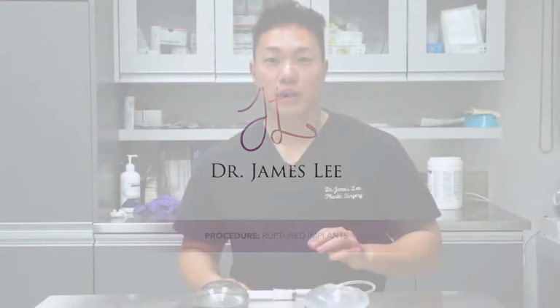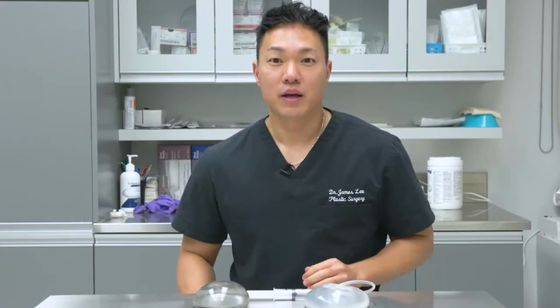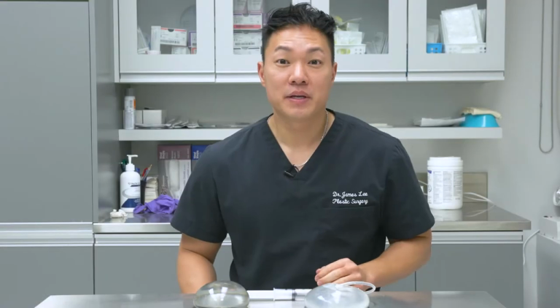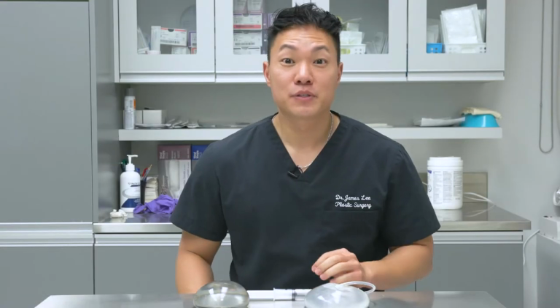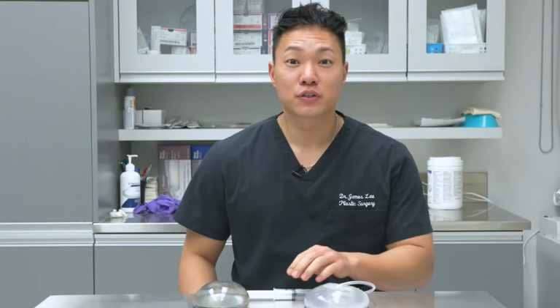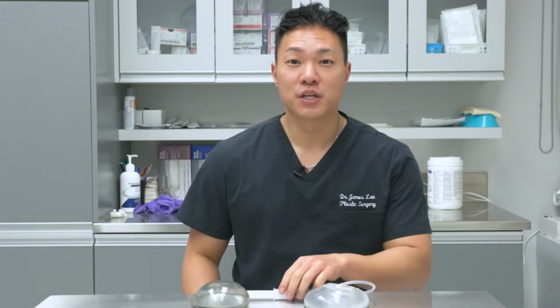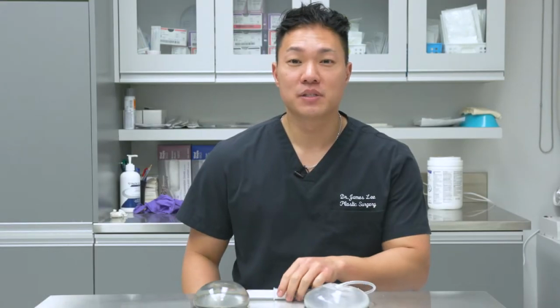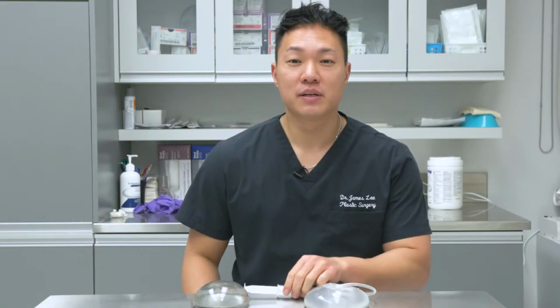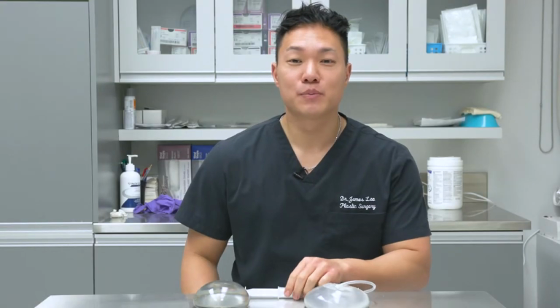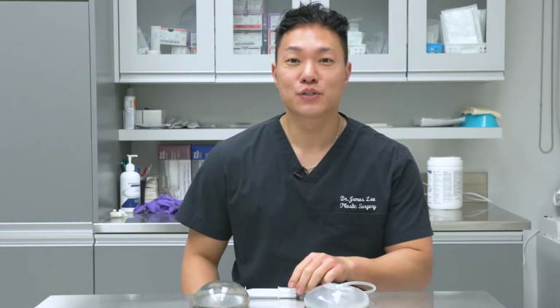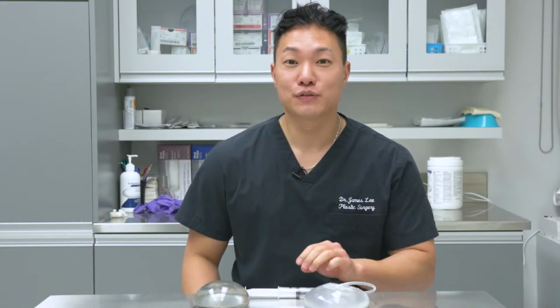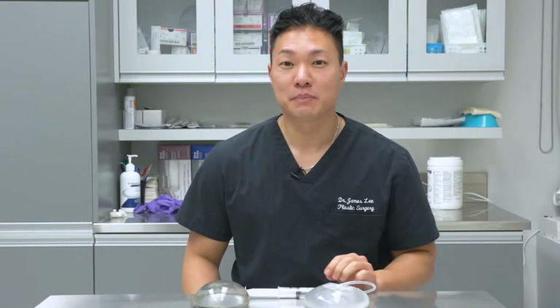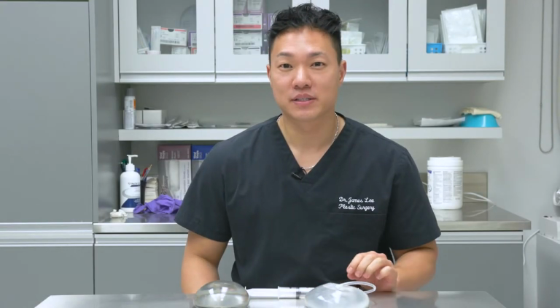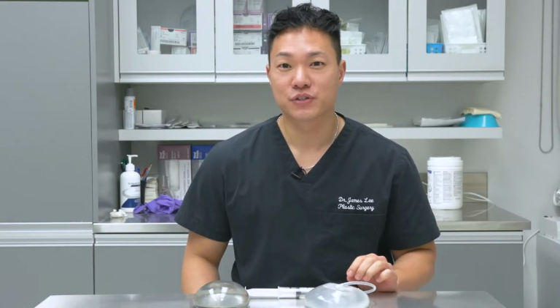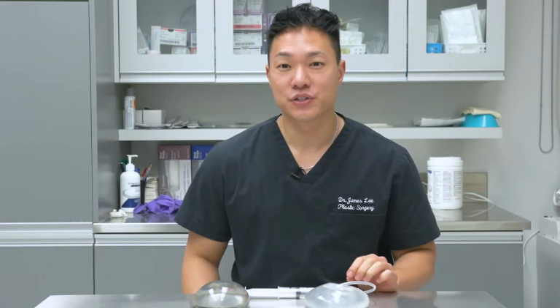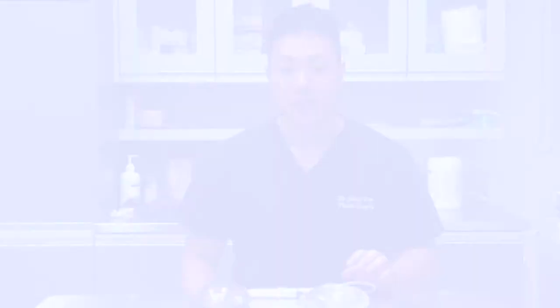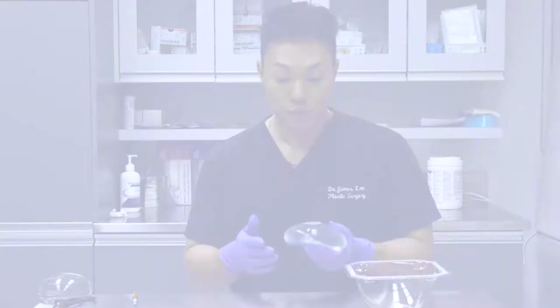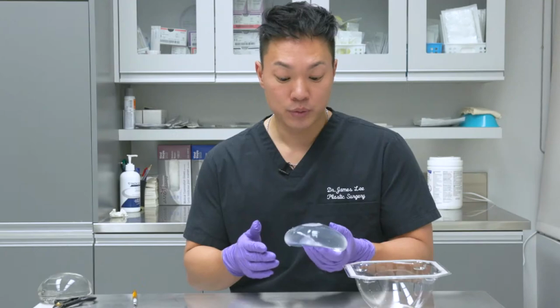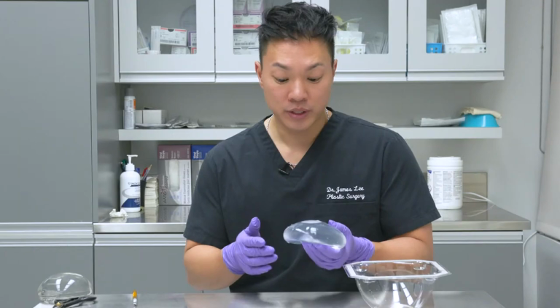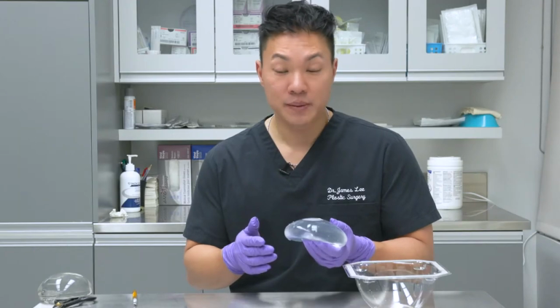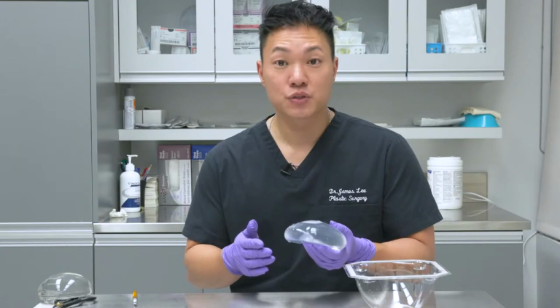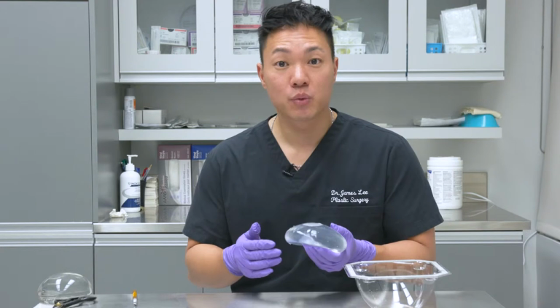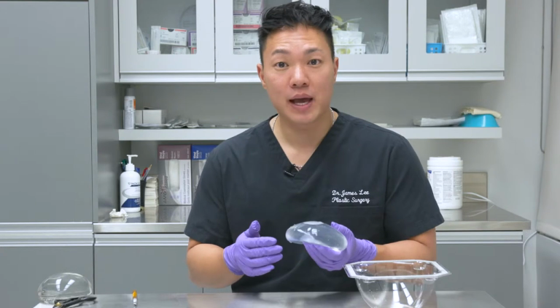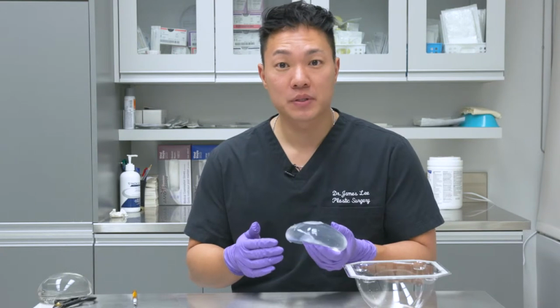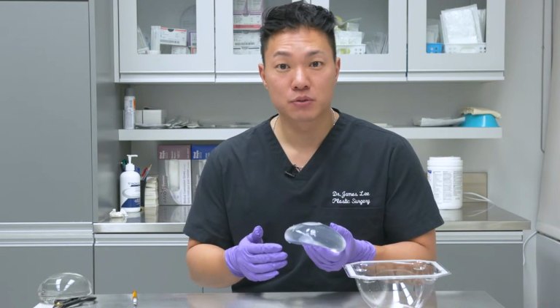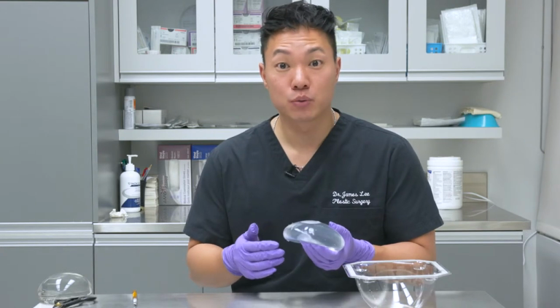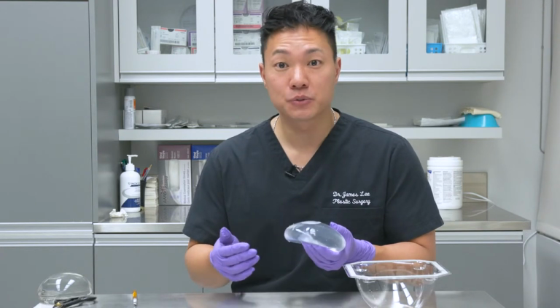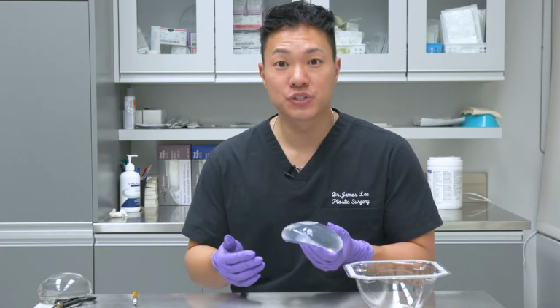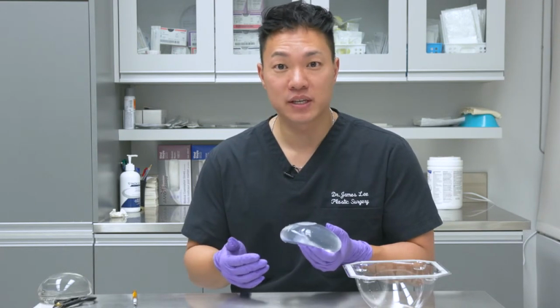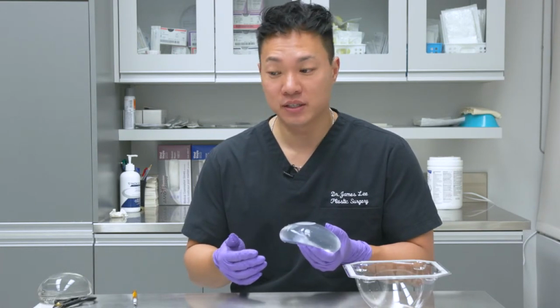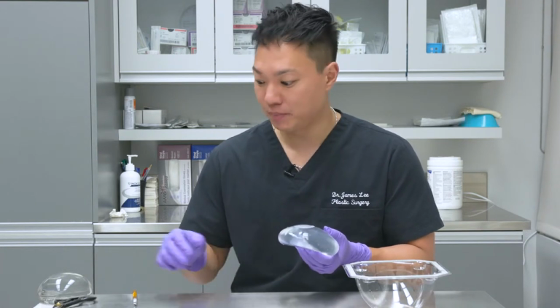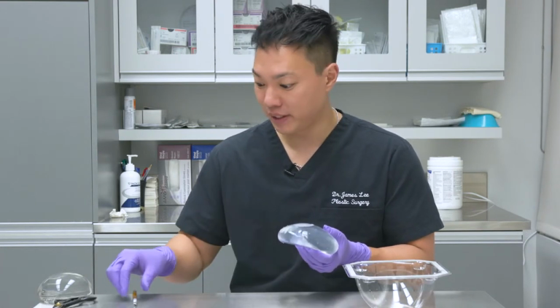Hi, my name is Dr. James Lee. I'm a board certified plastic surgeon. Here we're going to demonstrate what happens to a ruptured saline implant.